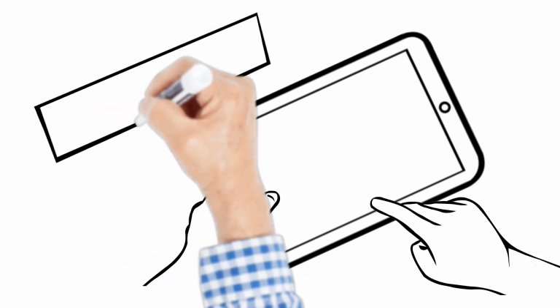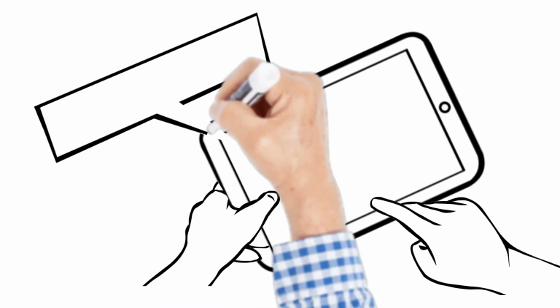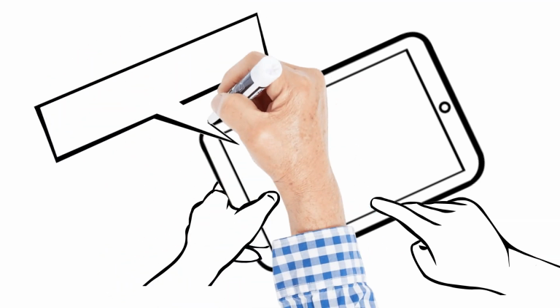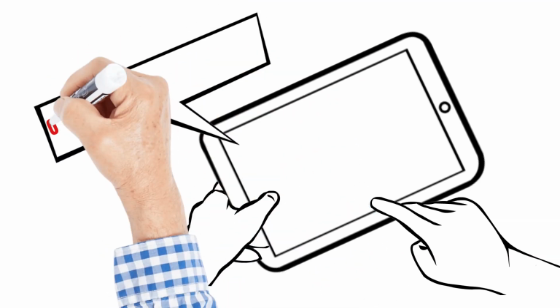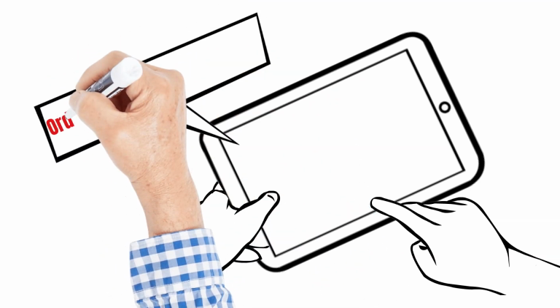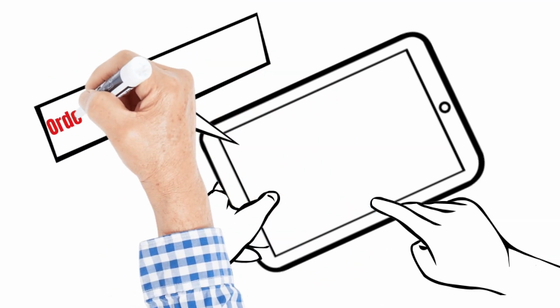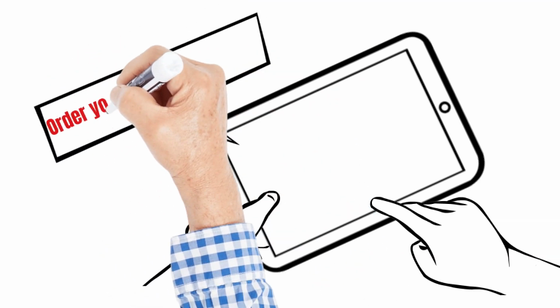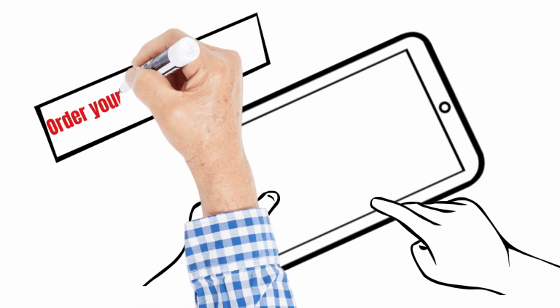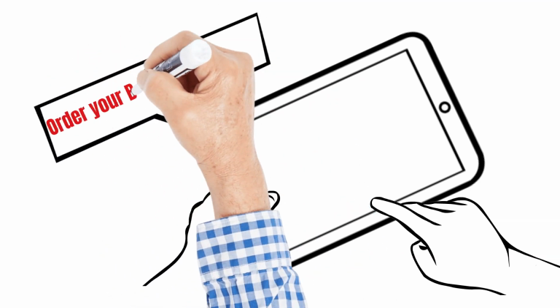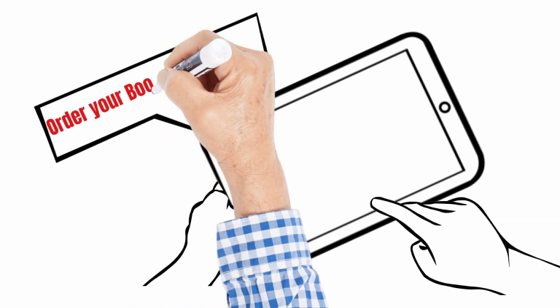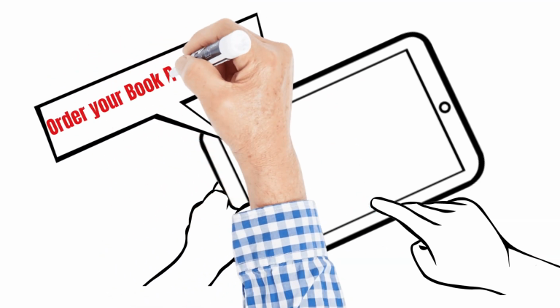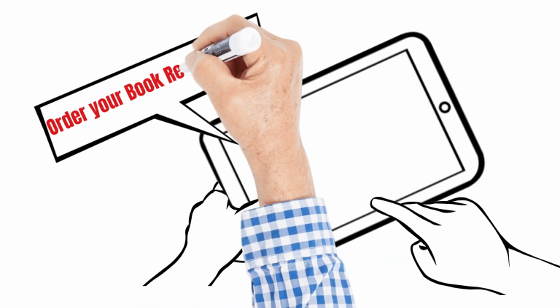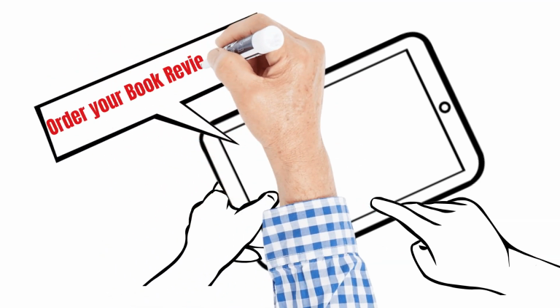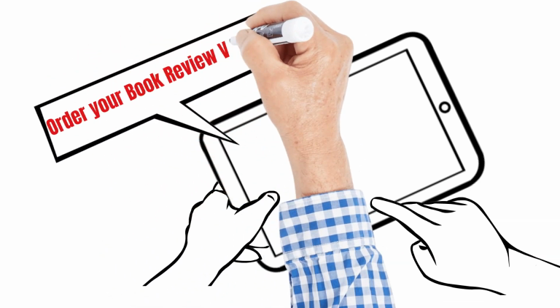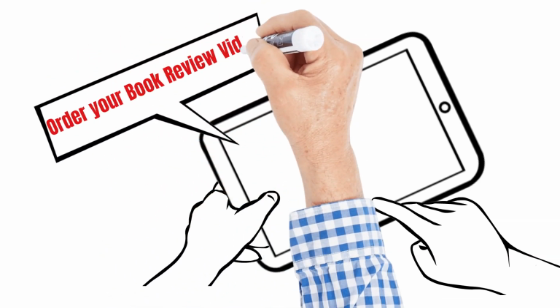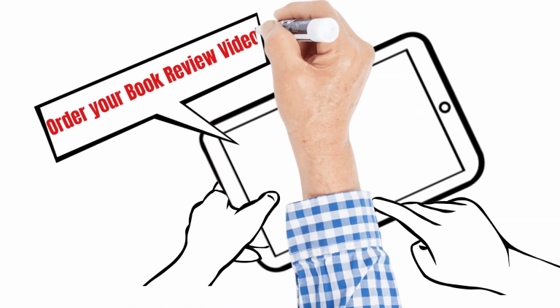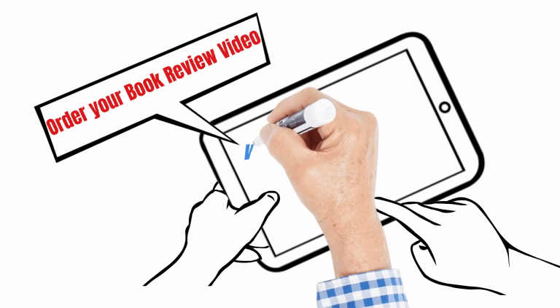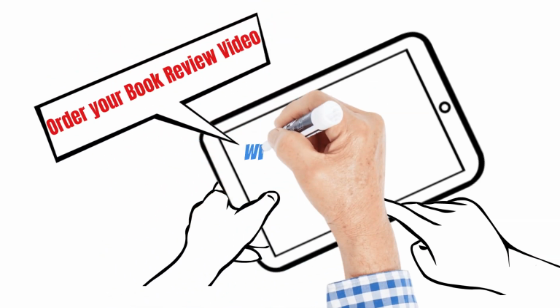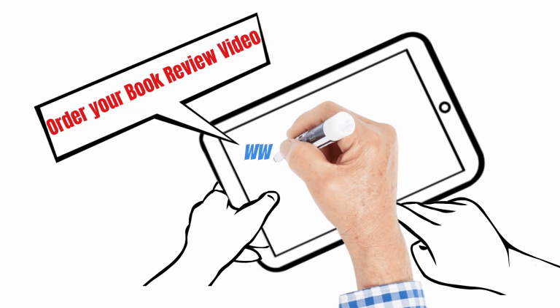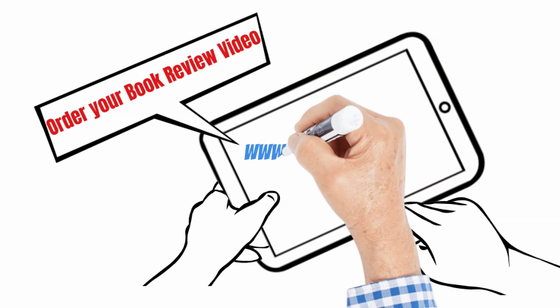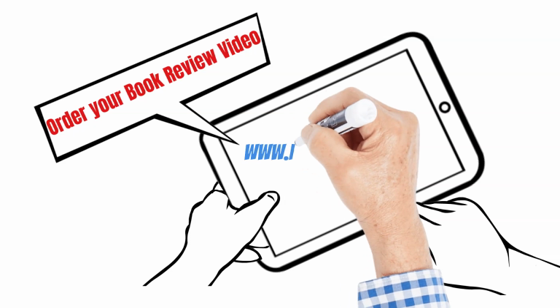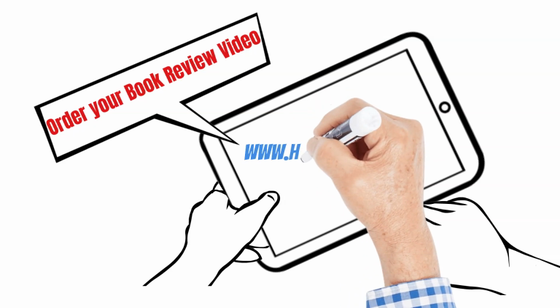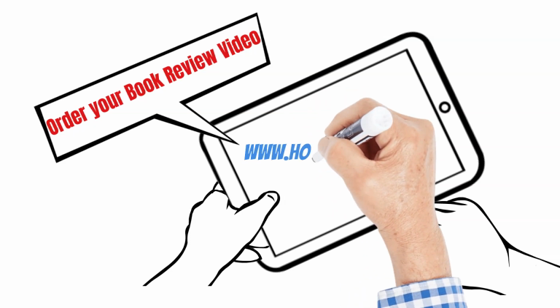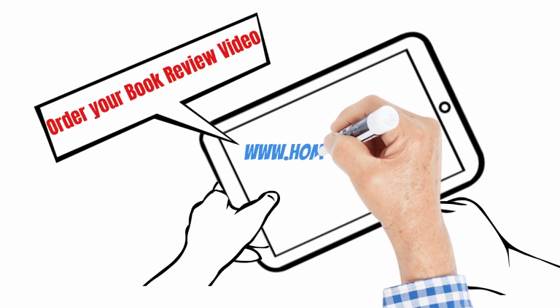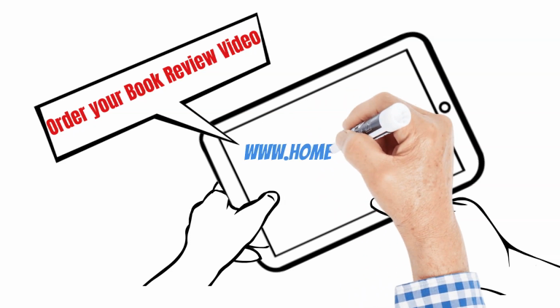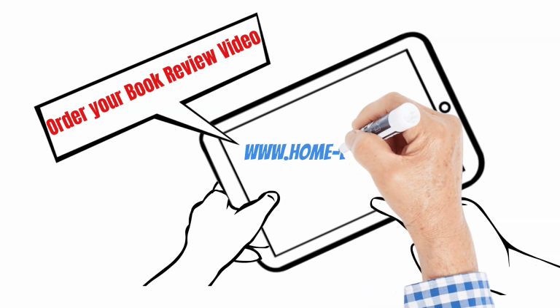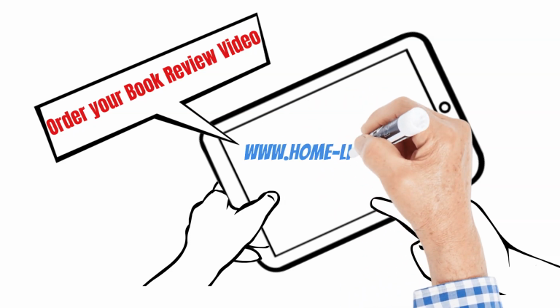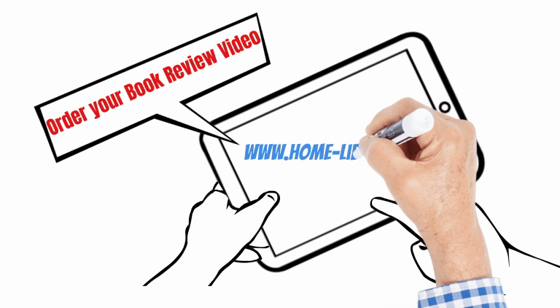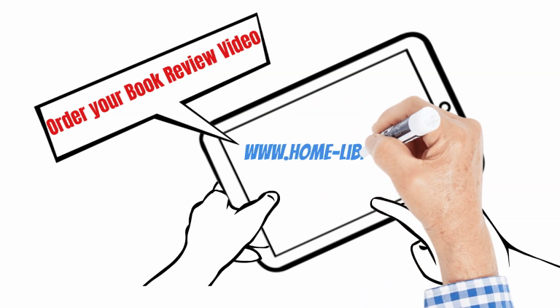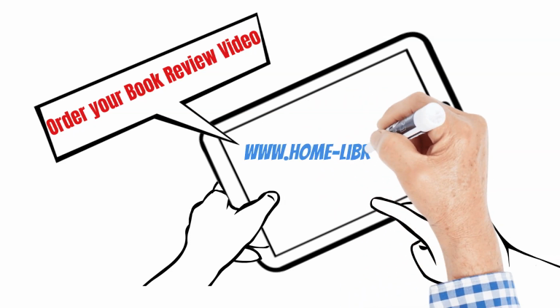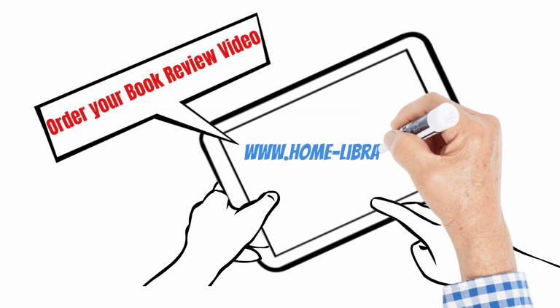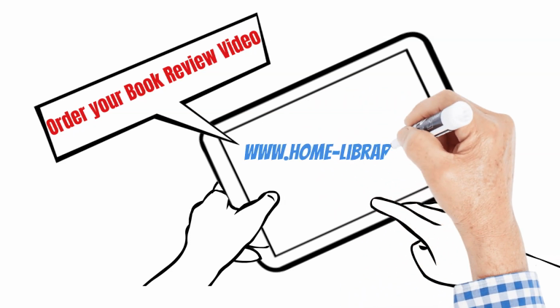You can now order your book review video at www.home-library.com.